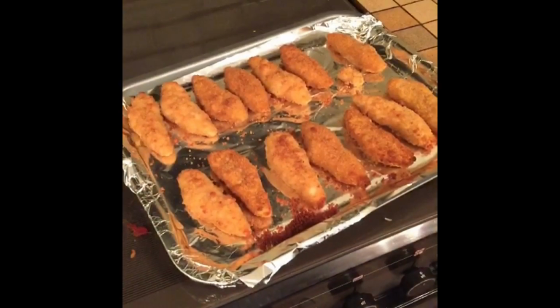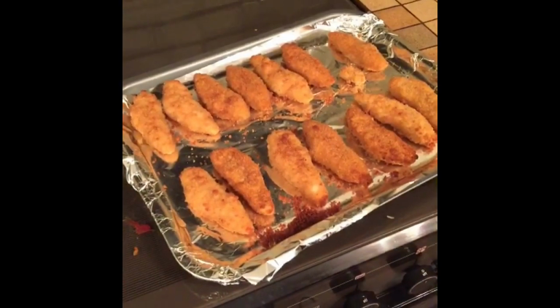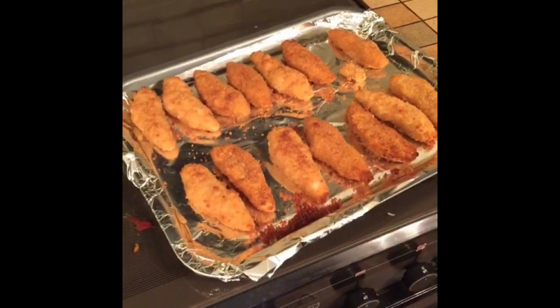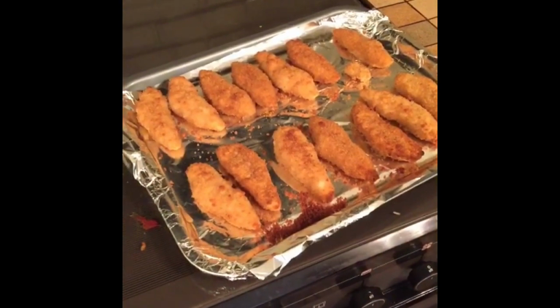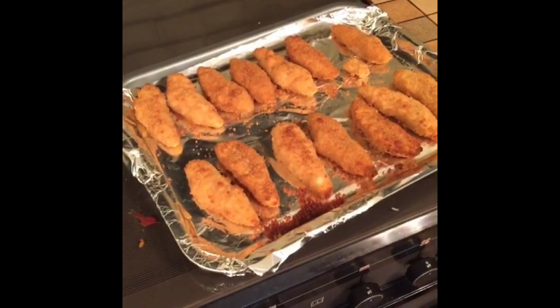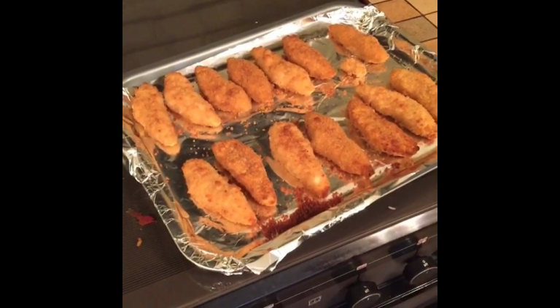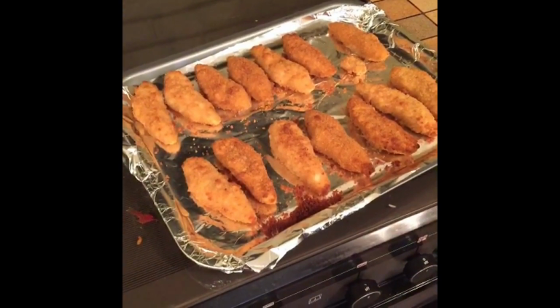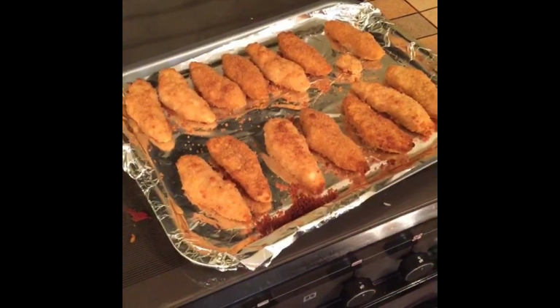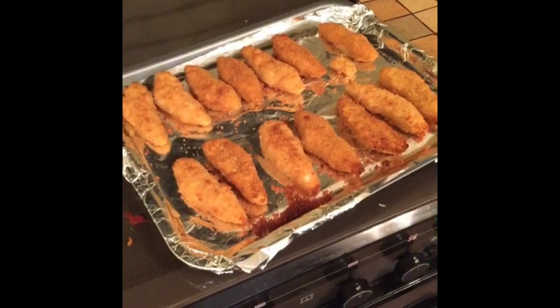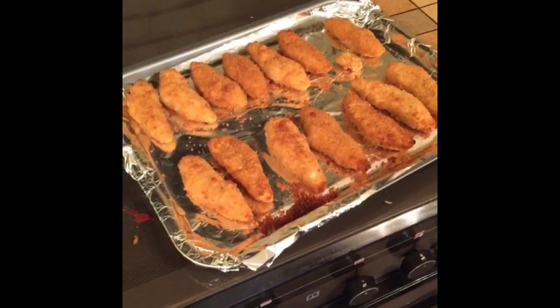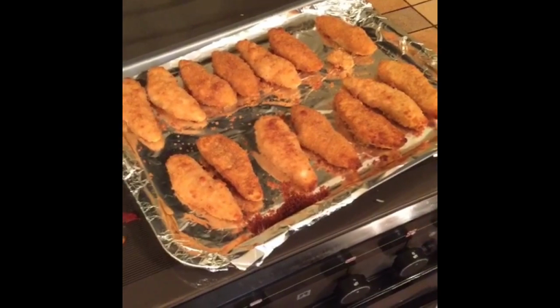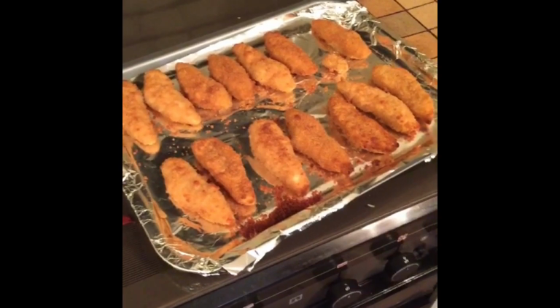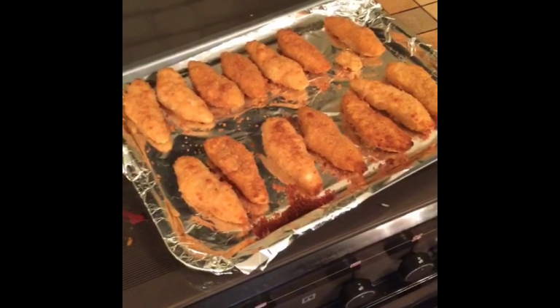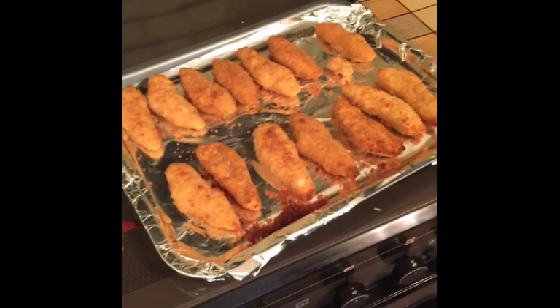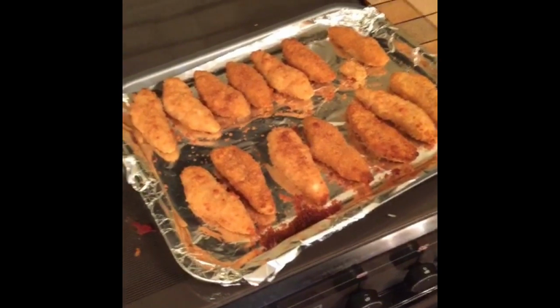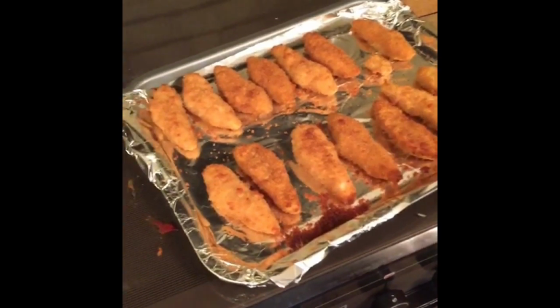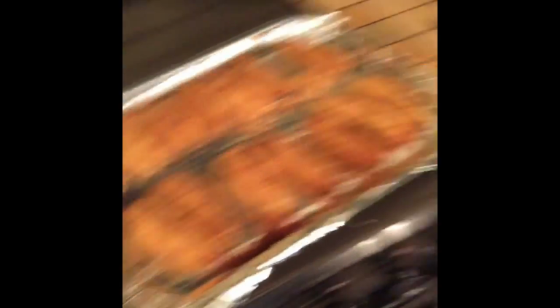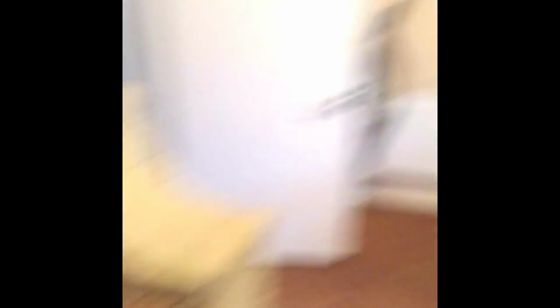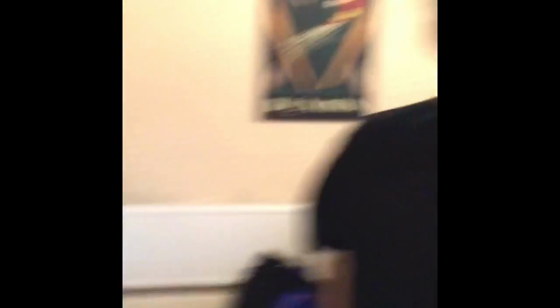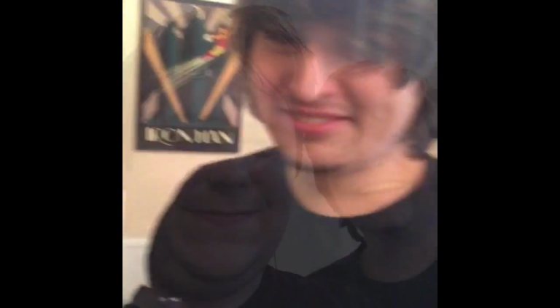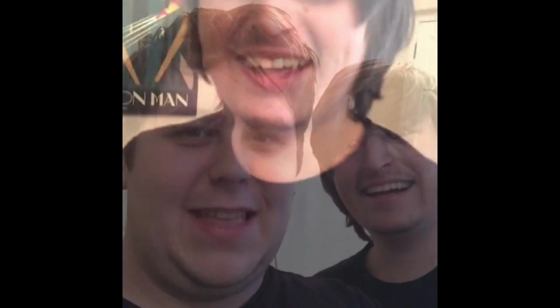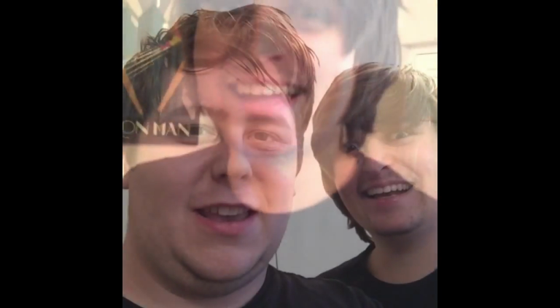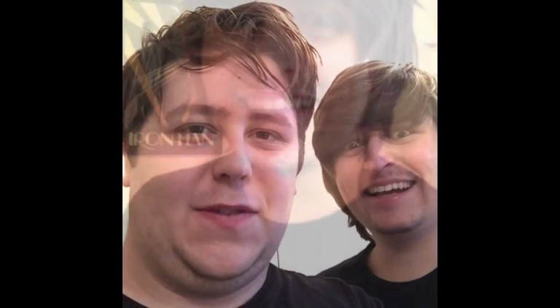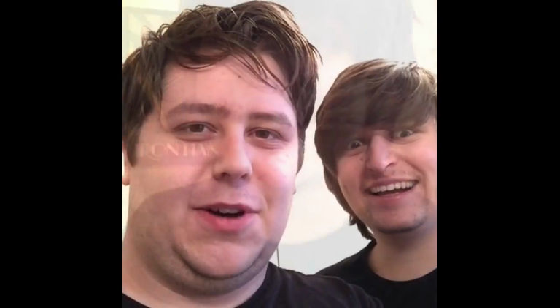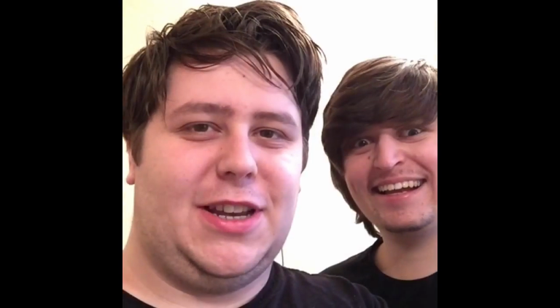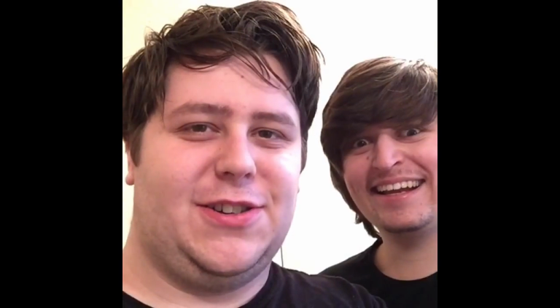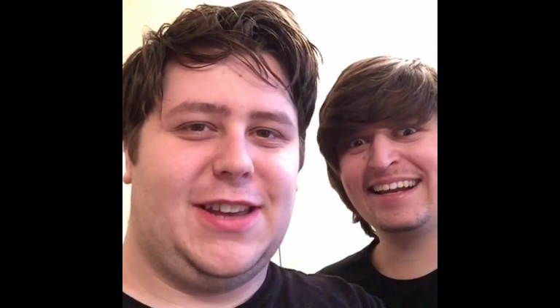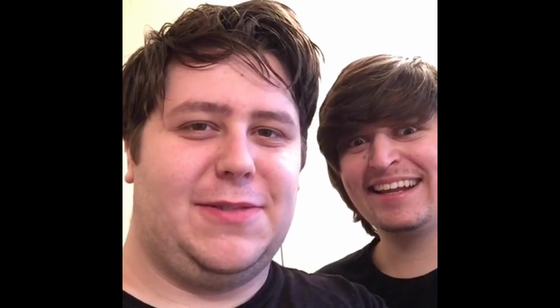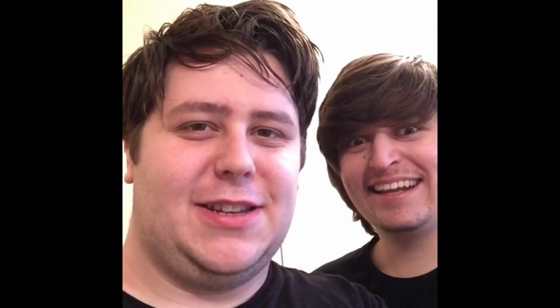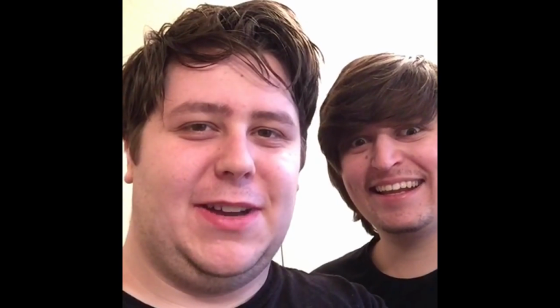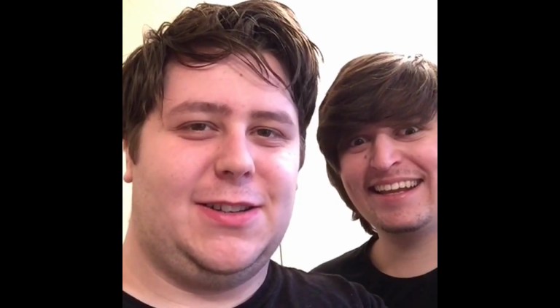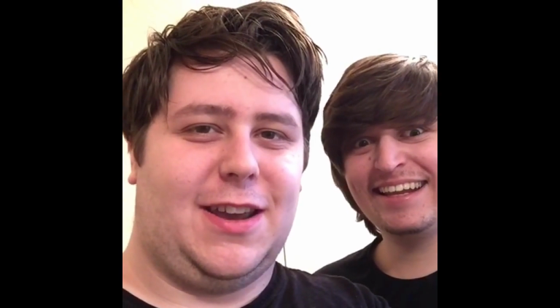Serve your goo guns as you wish with dip or maybe lettuce. Thank you for watching Cooking with Tom and Johnny.